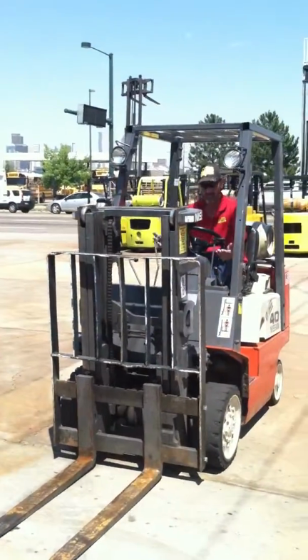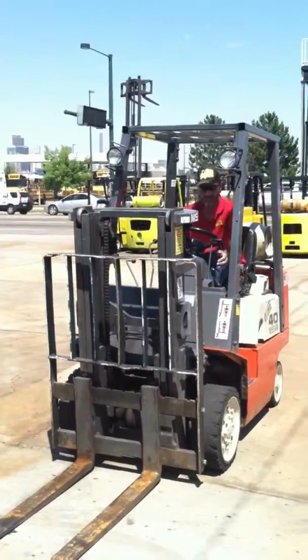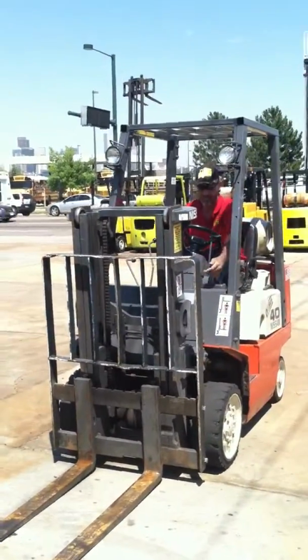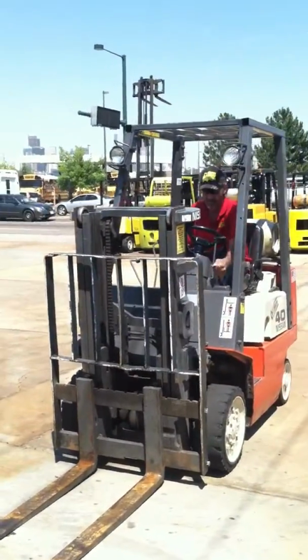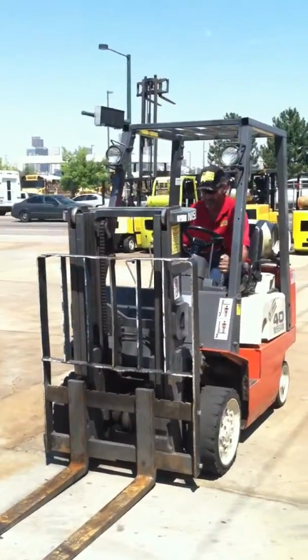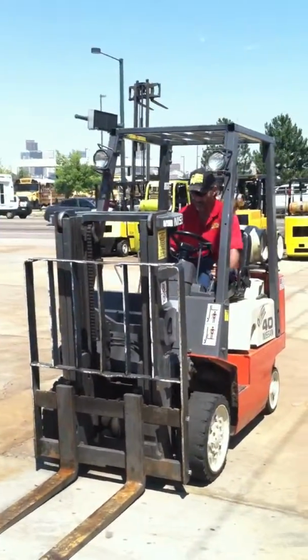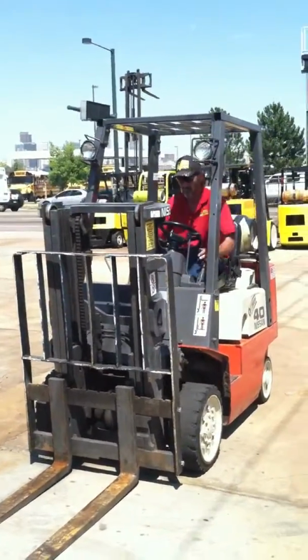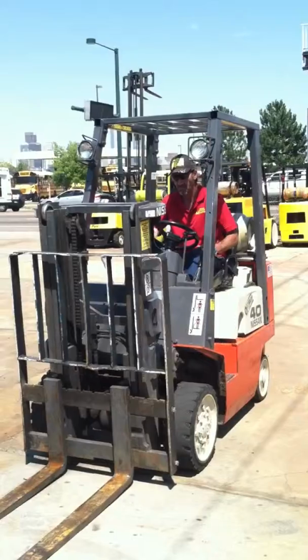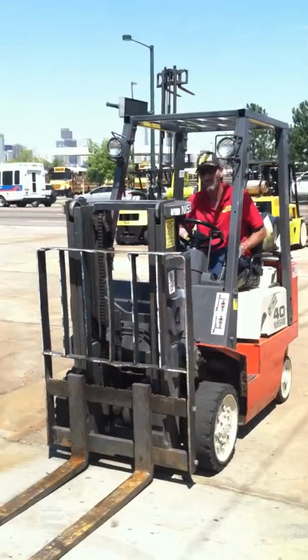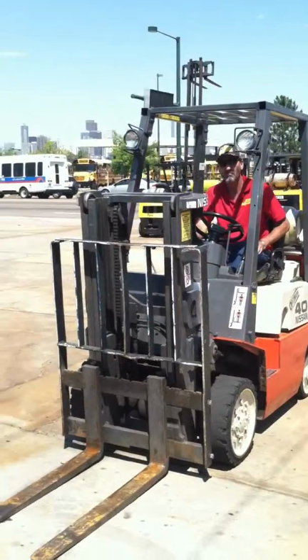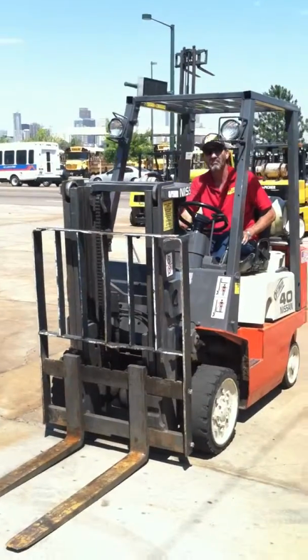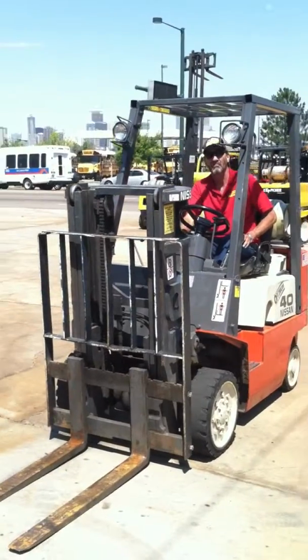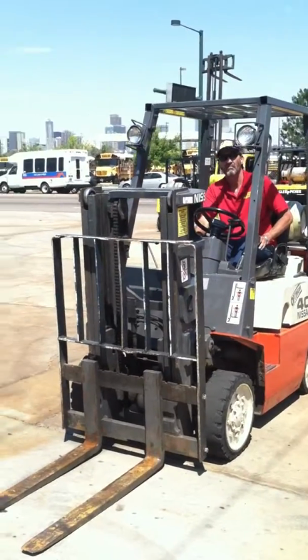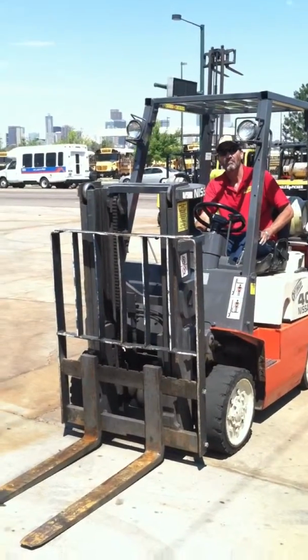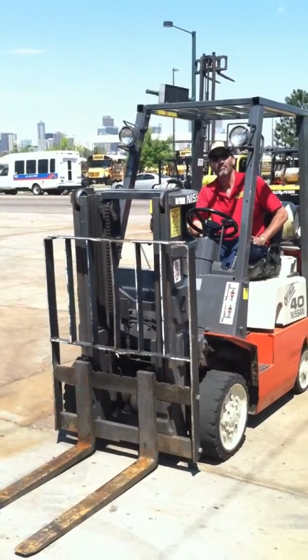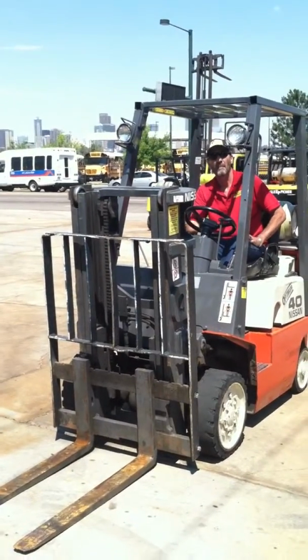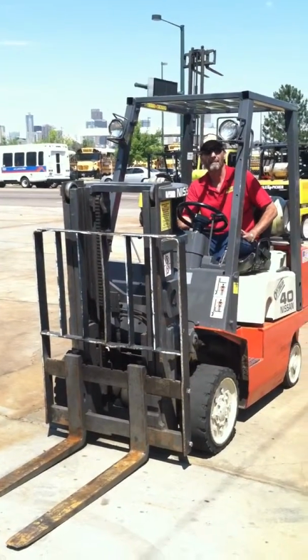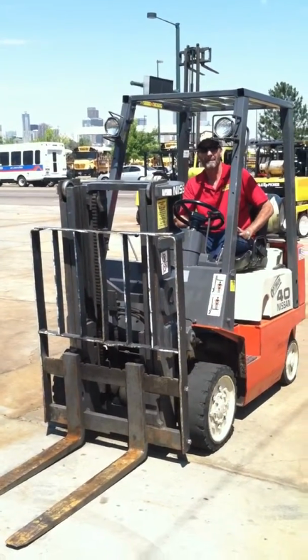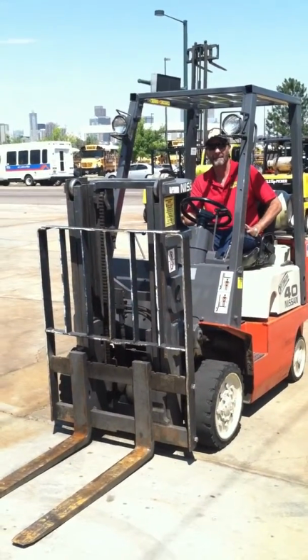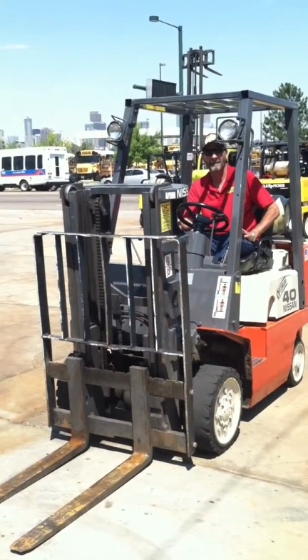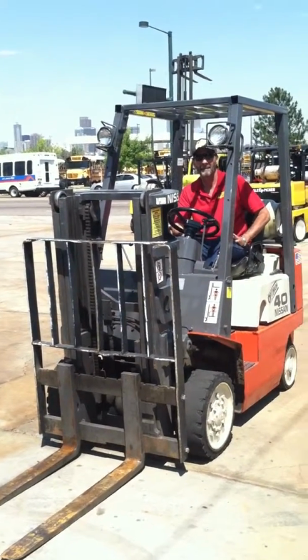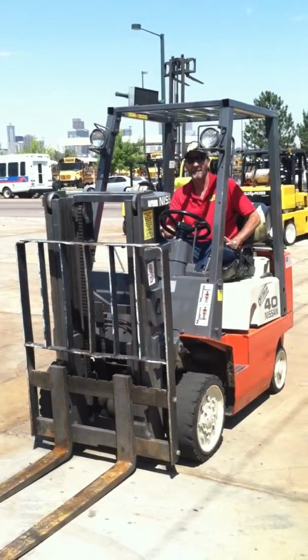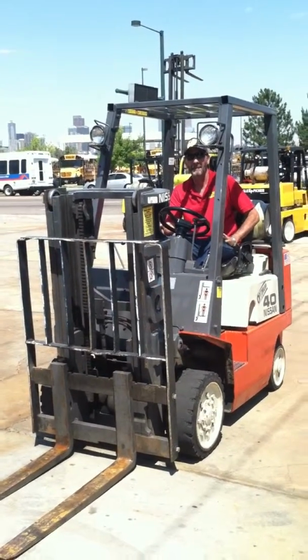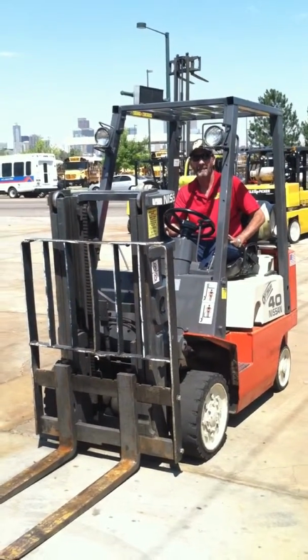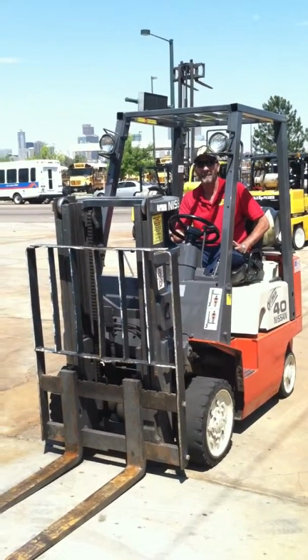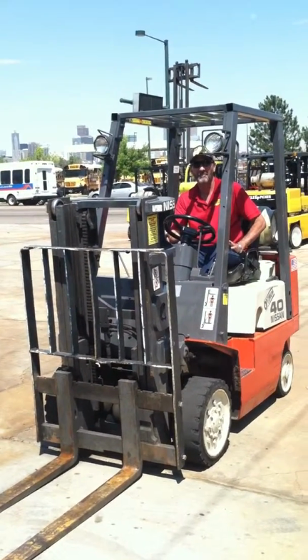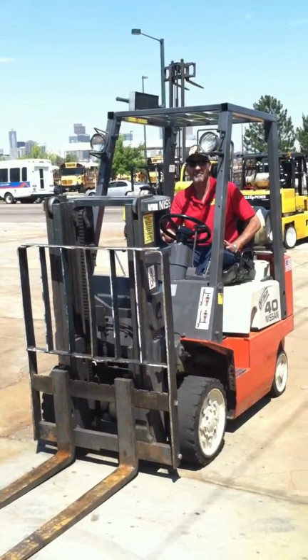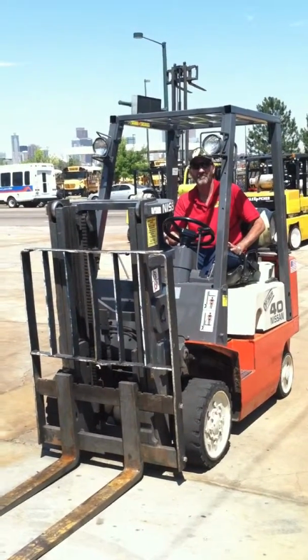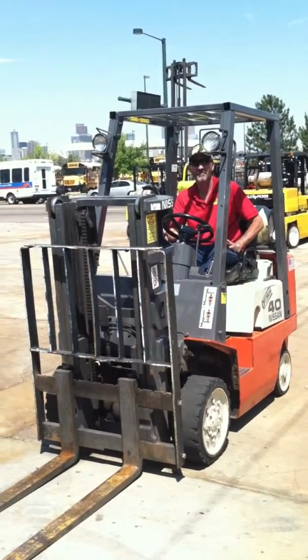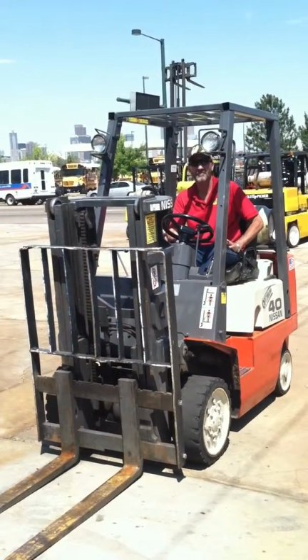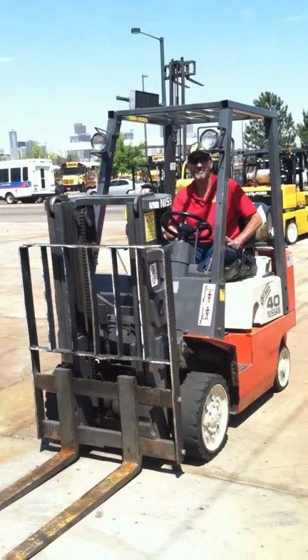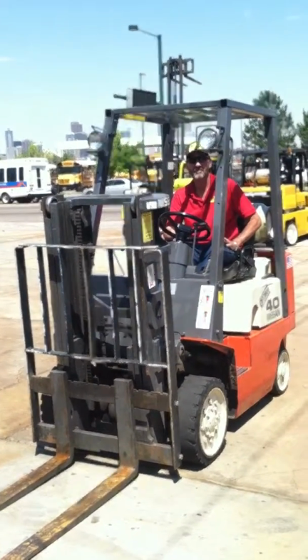You could use a forklift like this. Come see us at Western Material Handling in Denver, Colorado. Thank you!